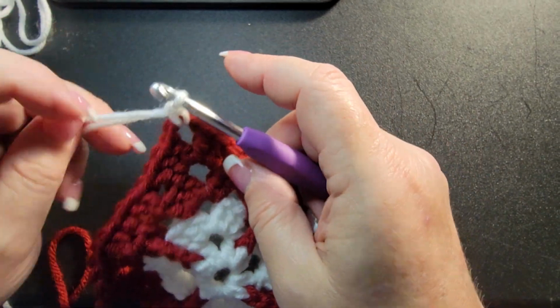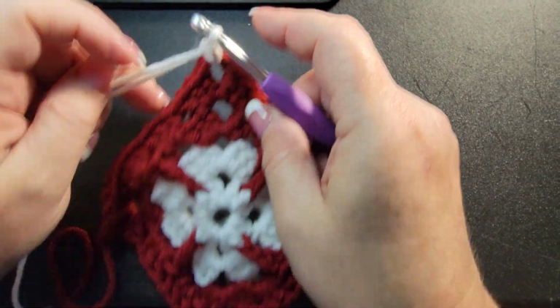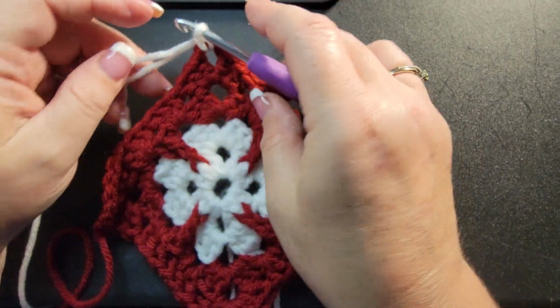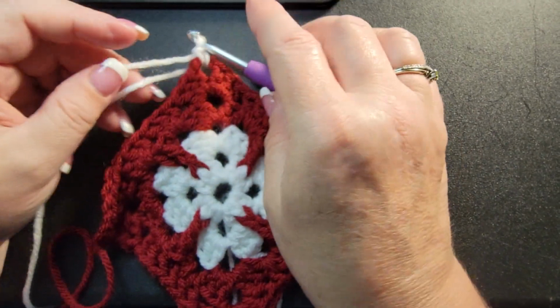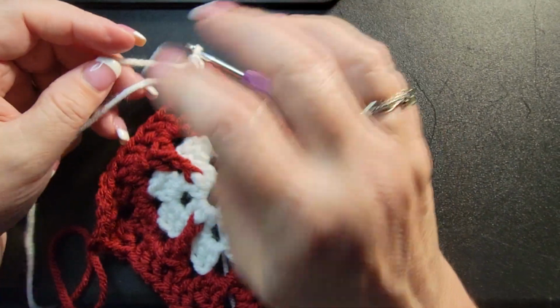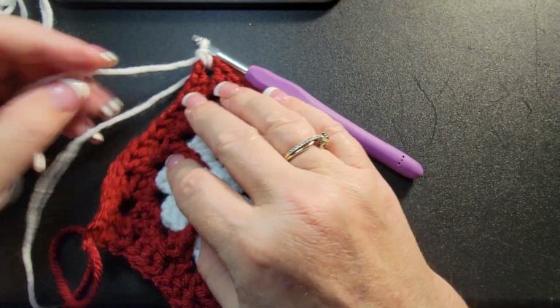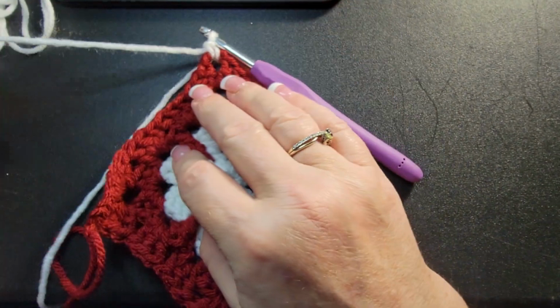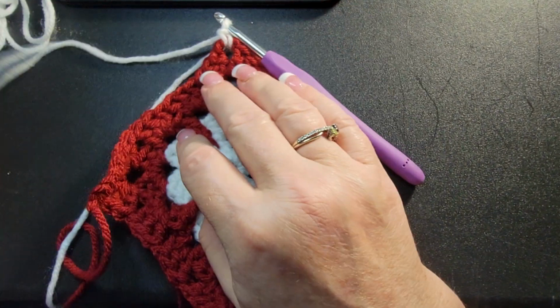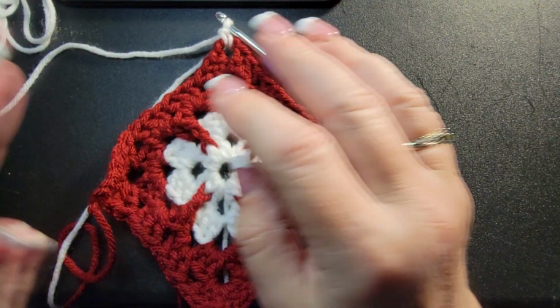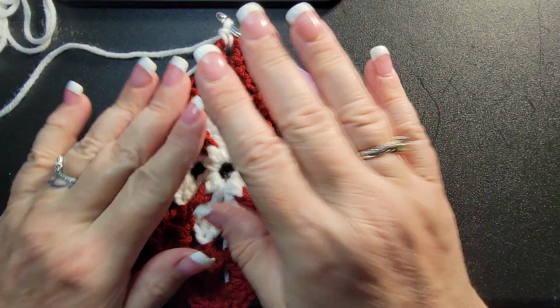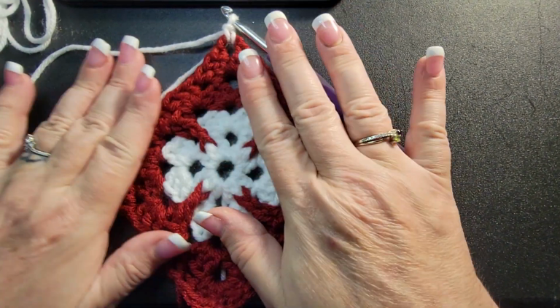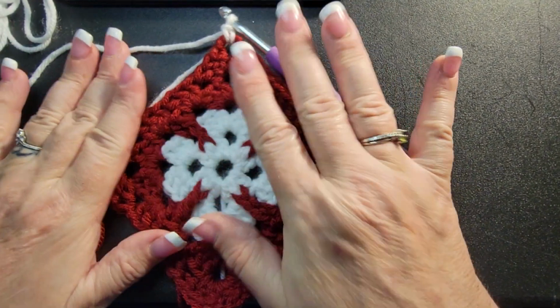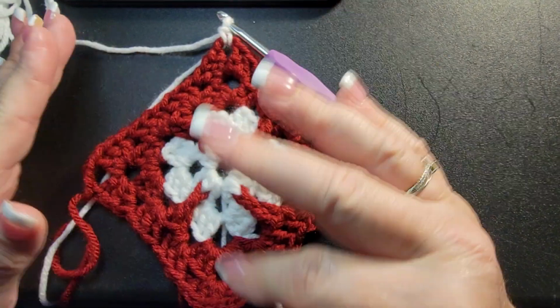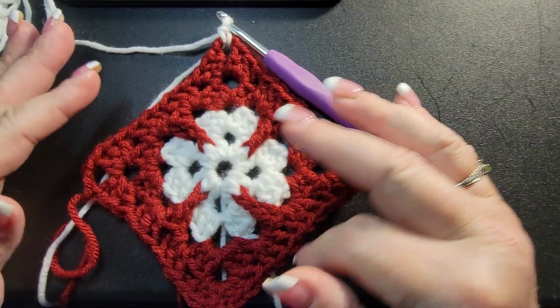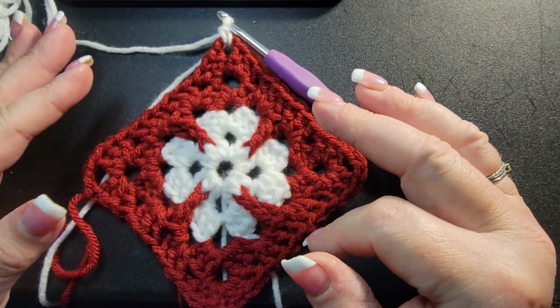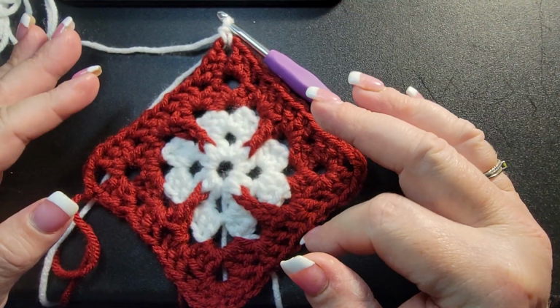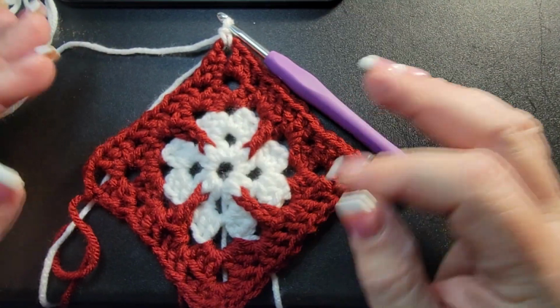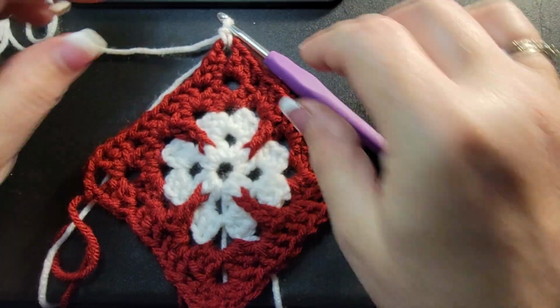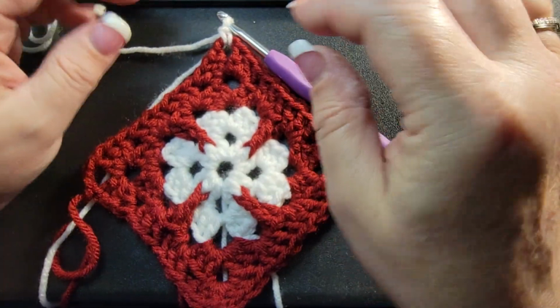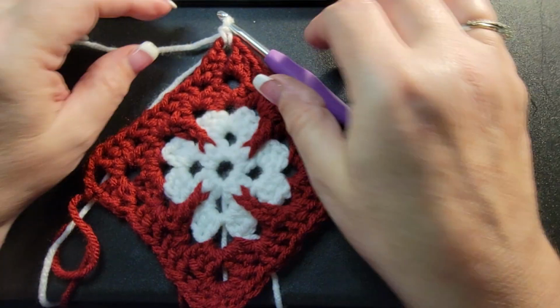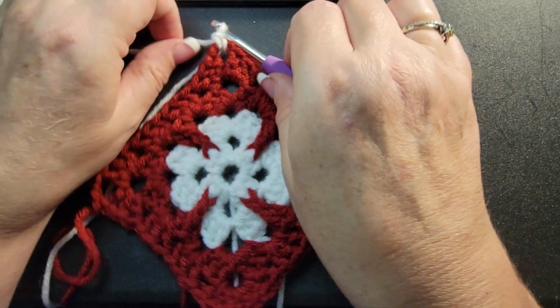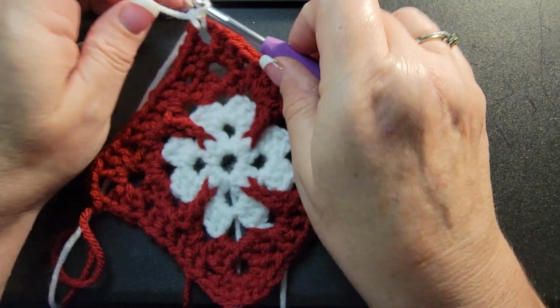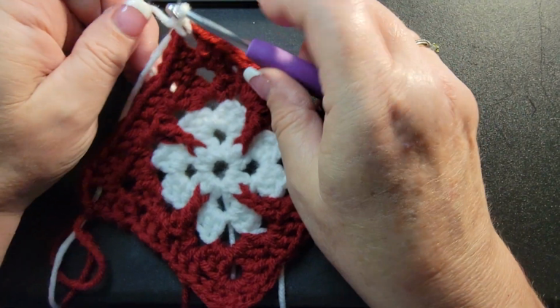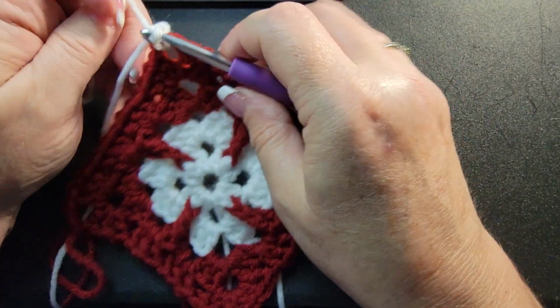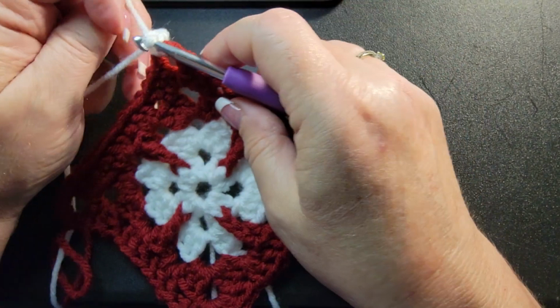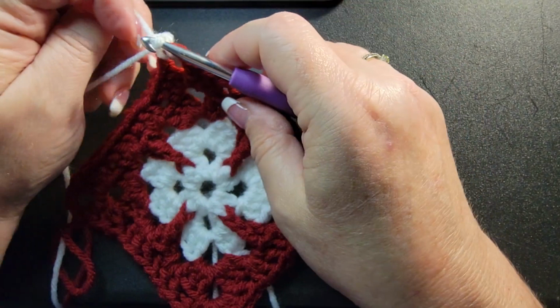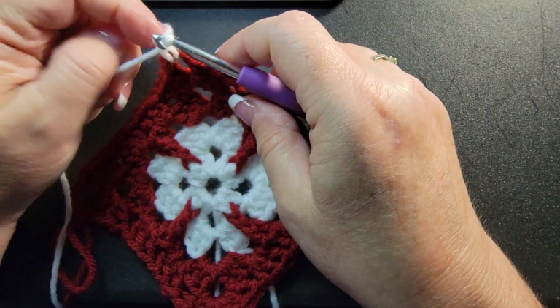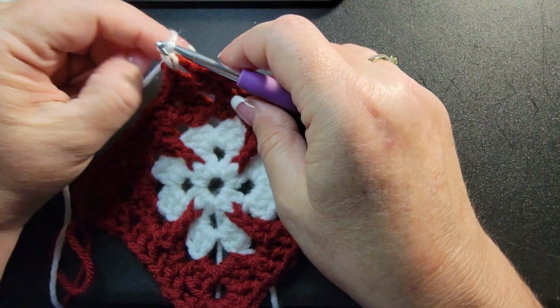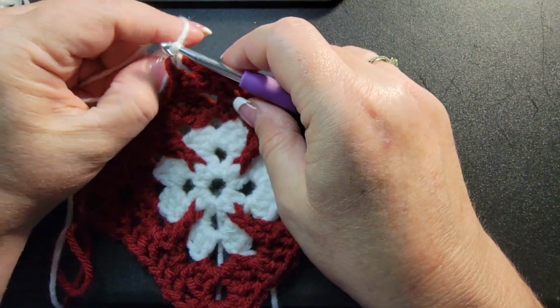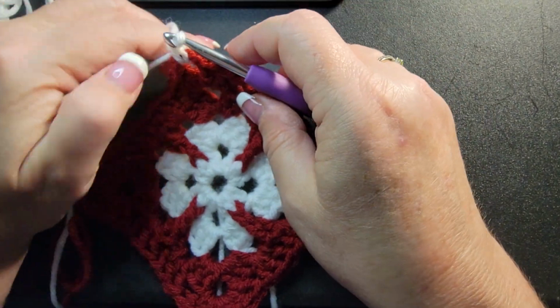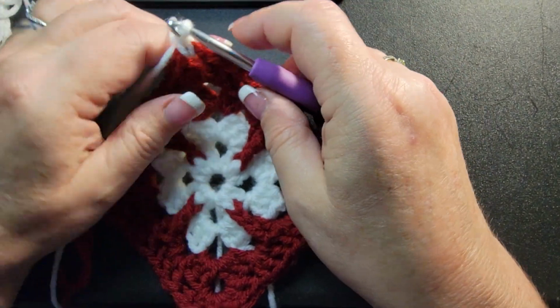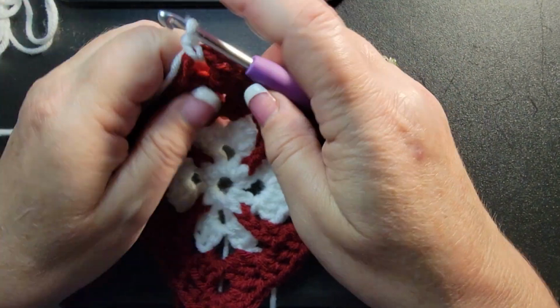Your space right here: three double crochets. Next one, three double crochets. That's what you do all around this row. In the corner you do three, chain three, three. When you come around, chain three and slip stitch to the top. If you're doing anything like my example, I change color here and then go back to the white — but that's what it looks like so far, pretty!